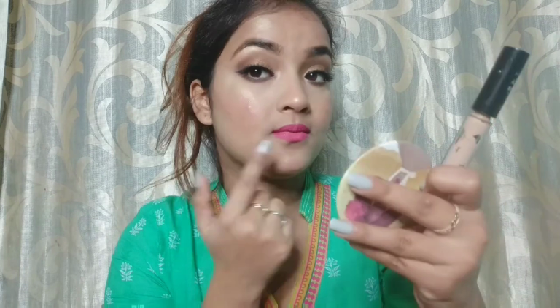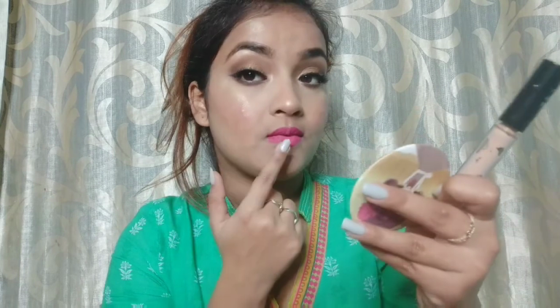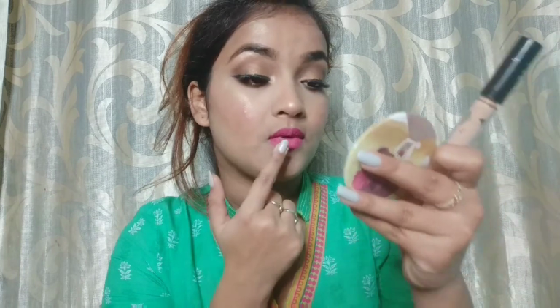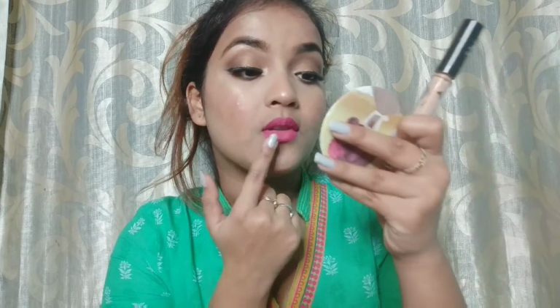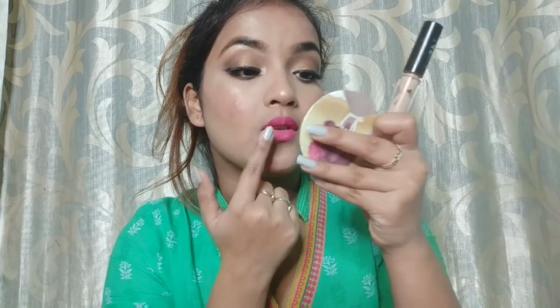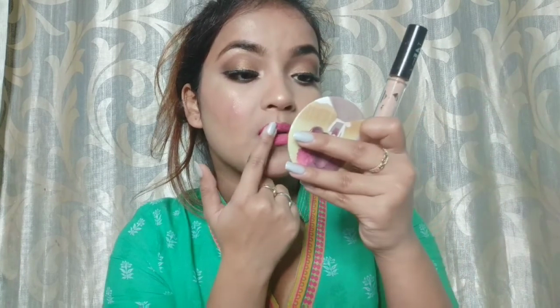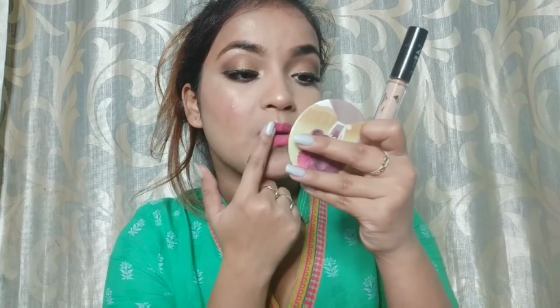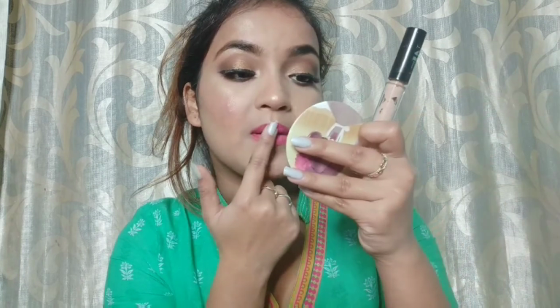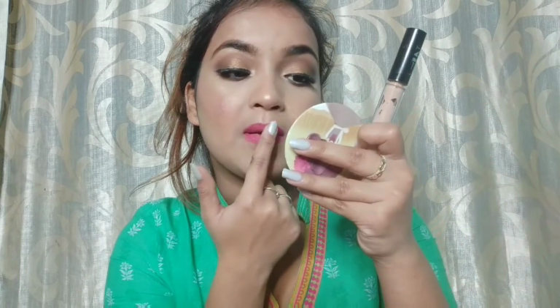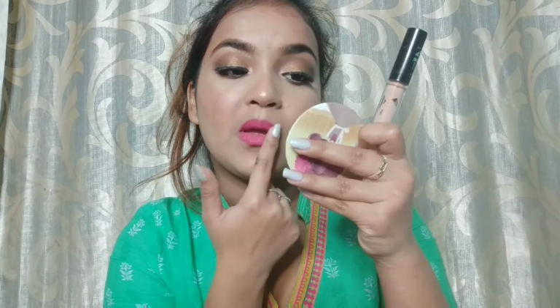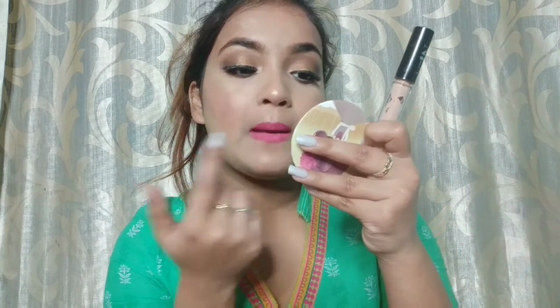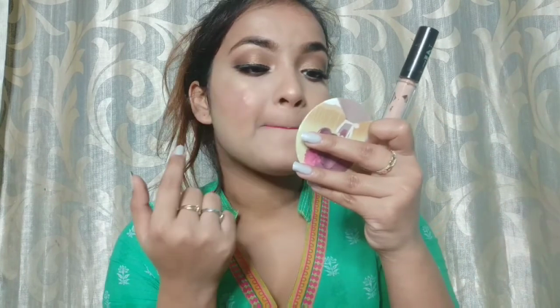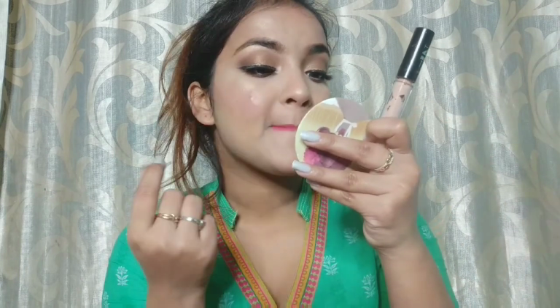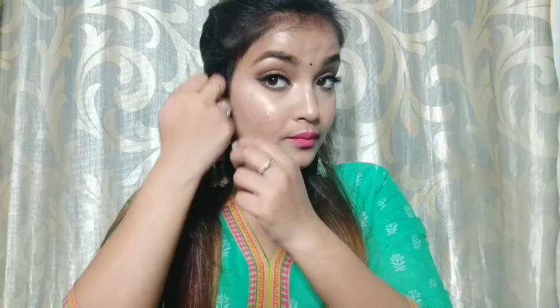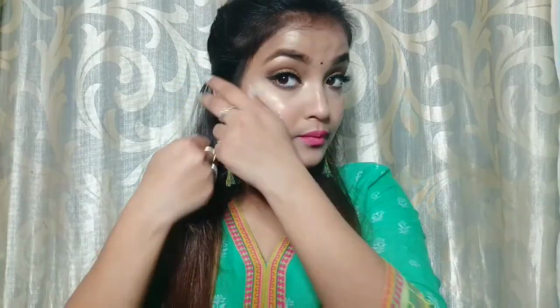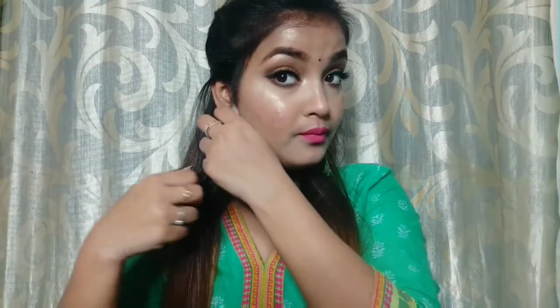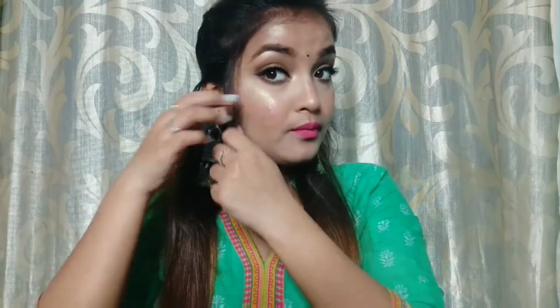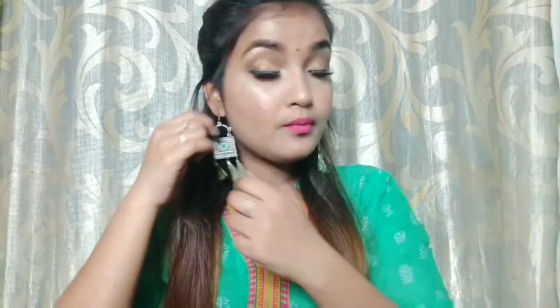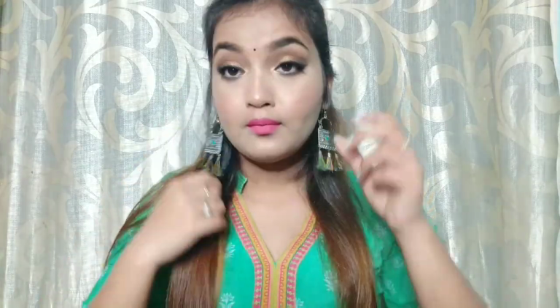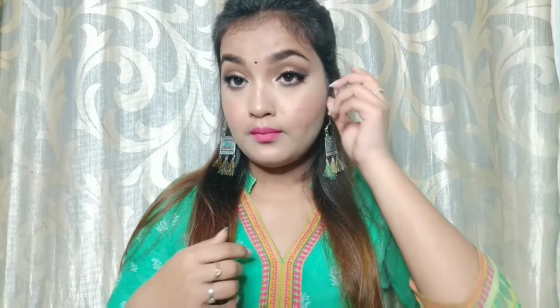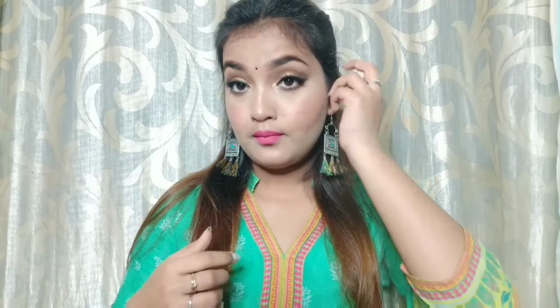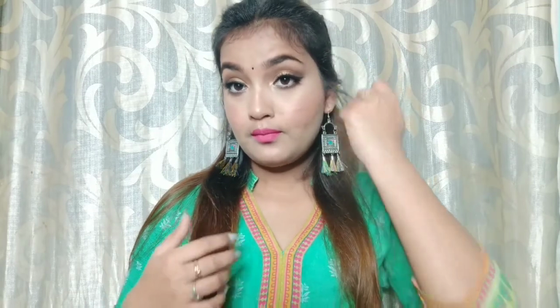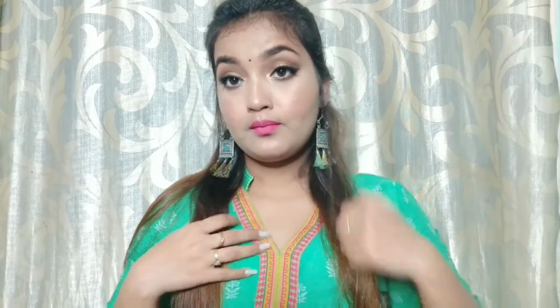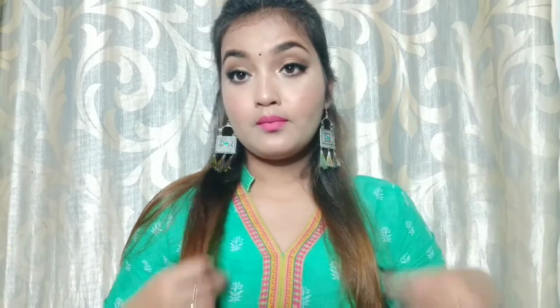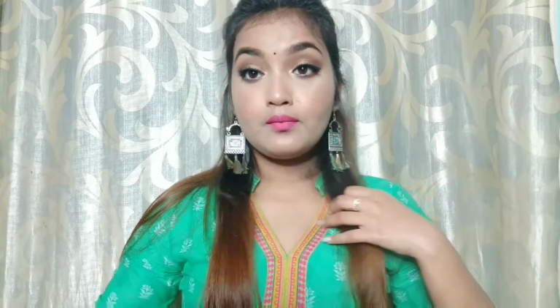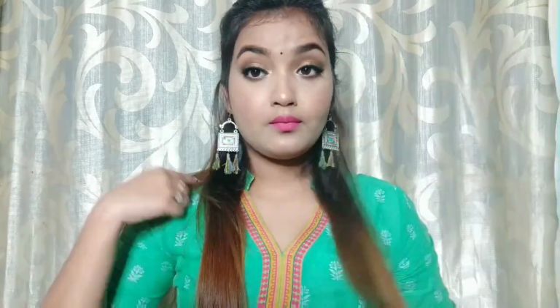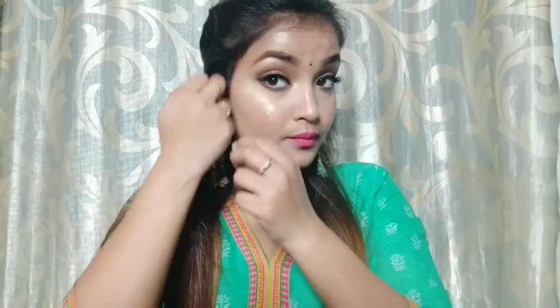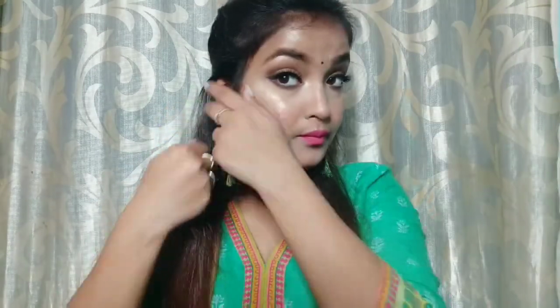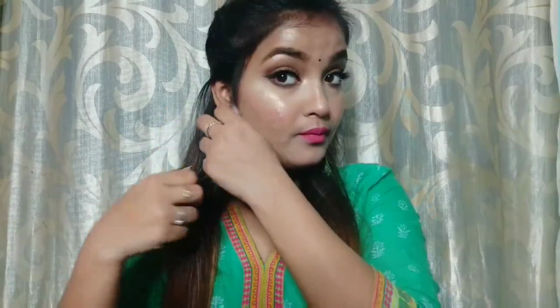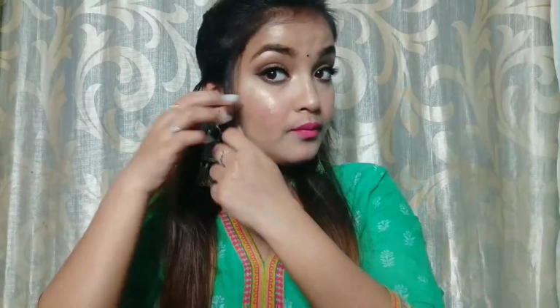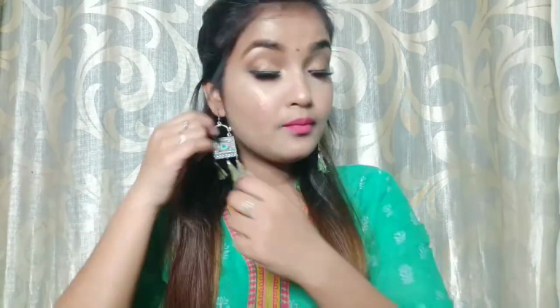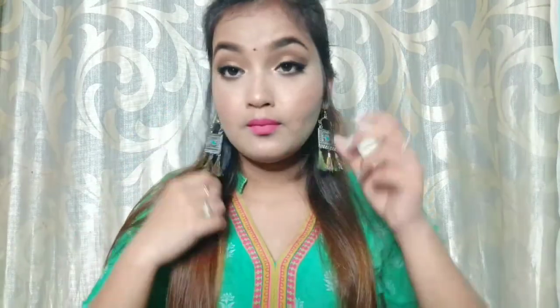After that, I apply Sugar's Smudge Me Not lipstick. My shade is Hot Shot — it is a very bright pink shade, so I apply it with concealer.